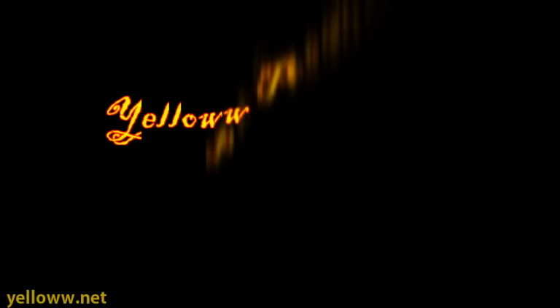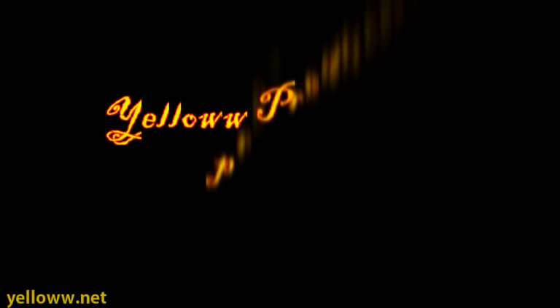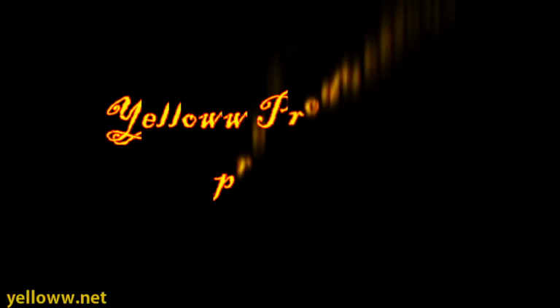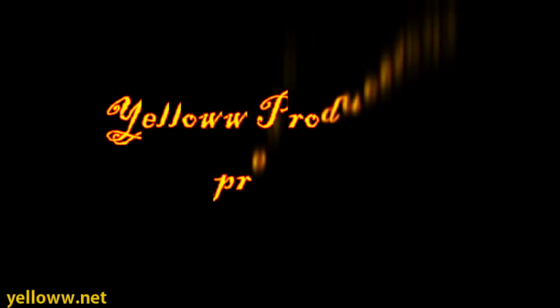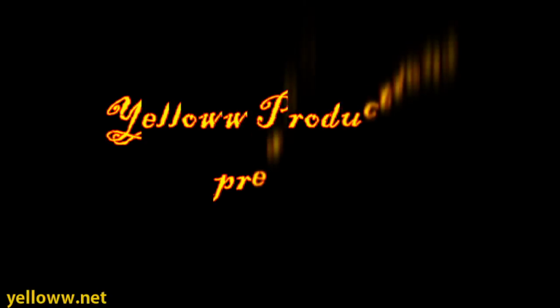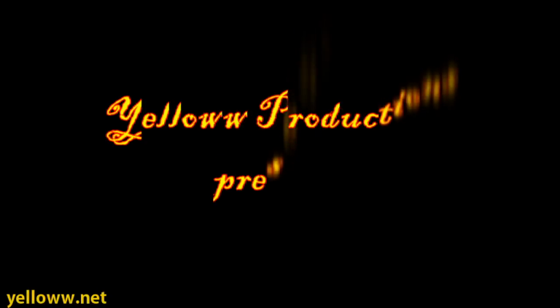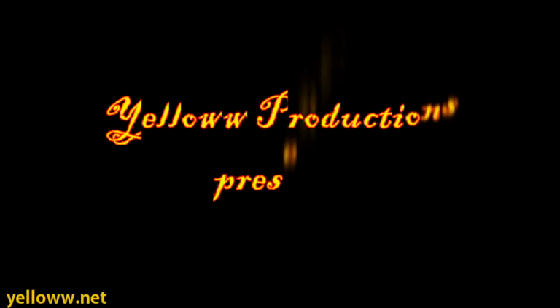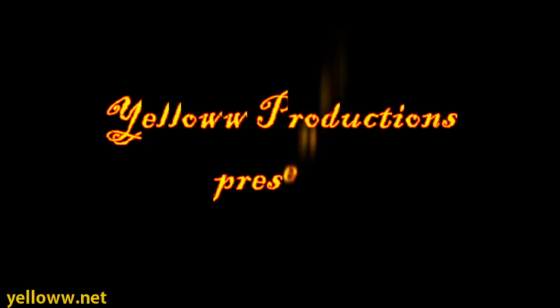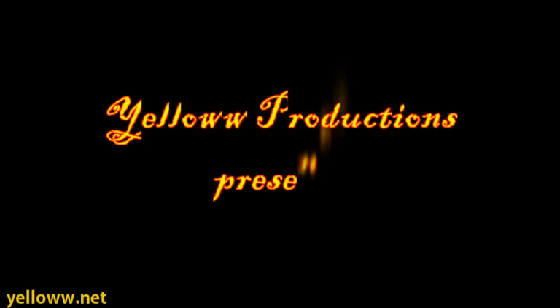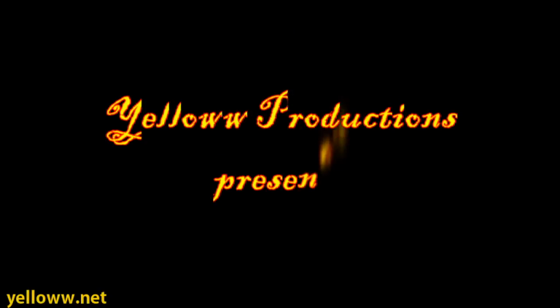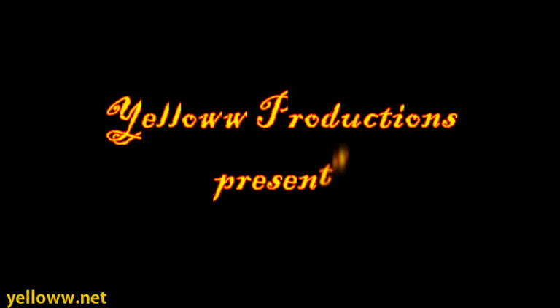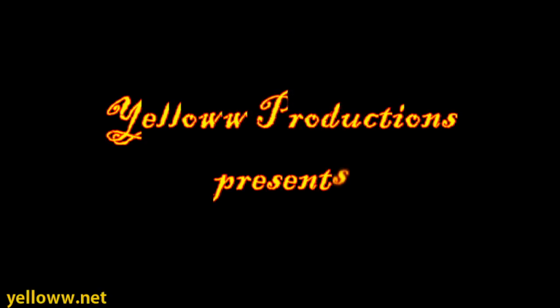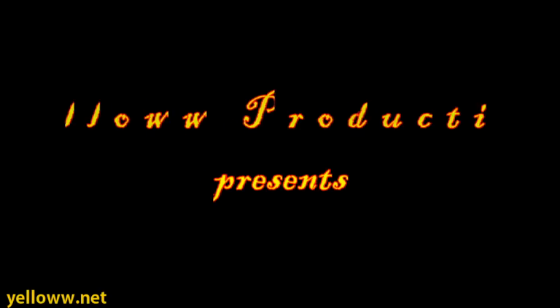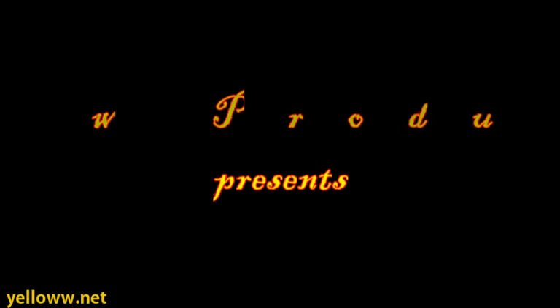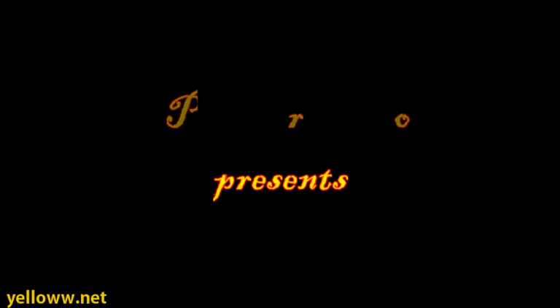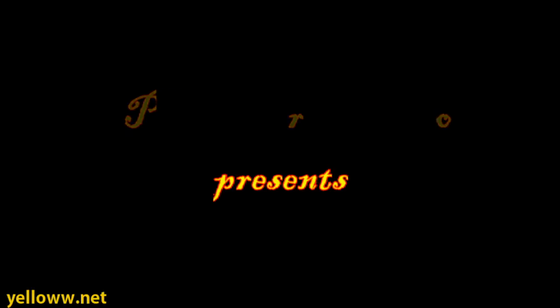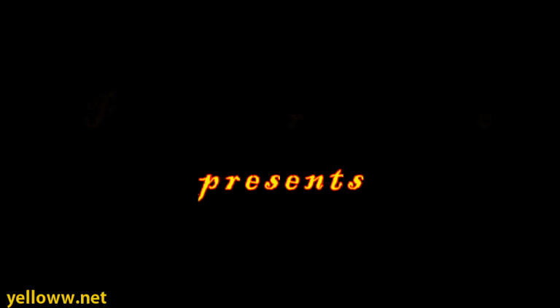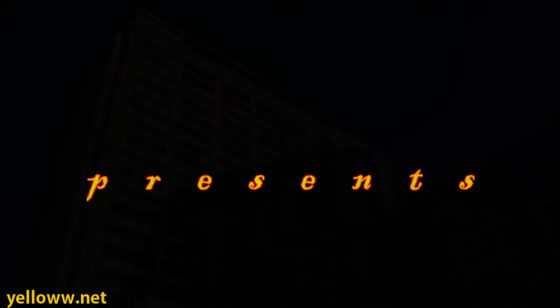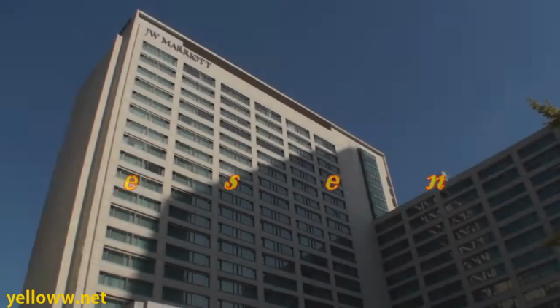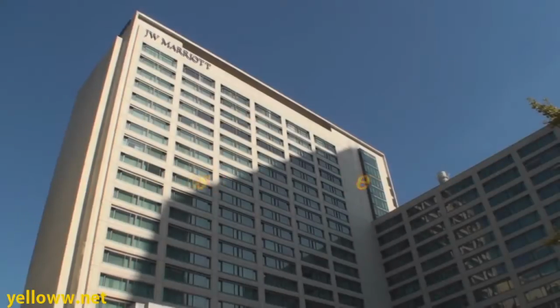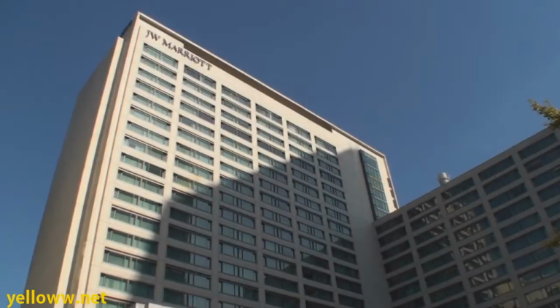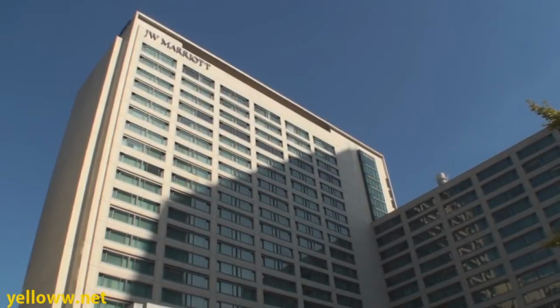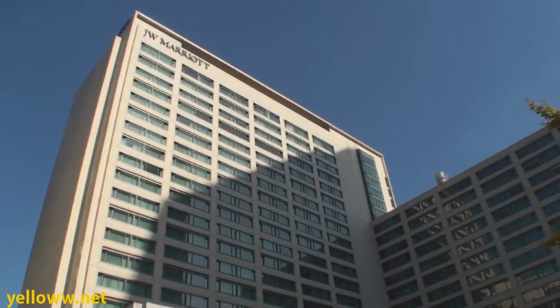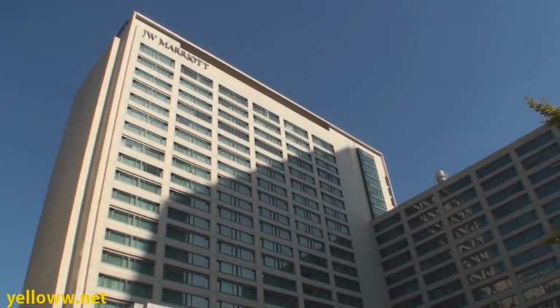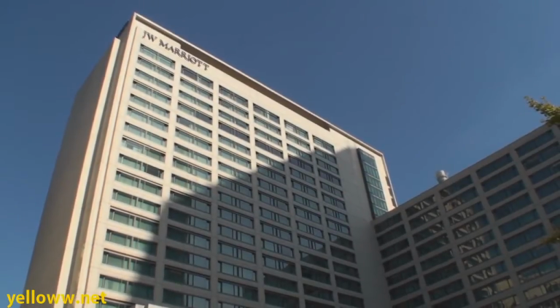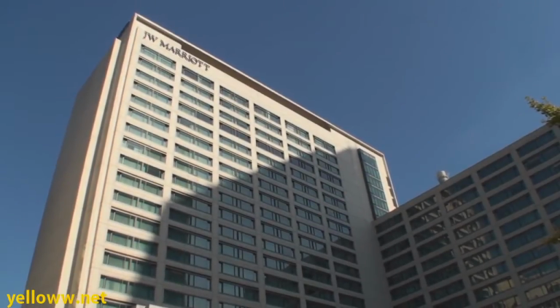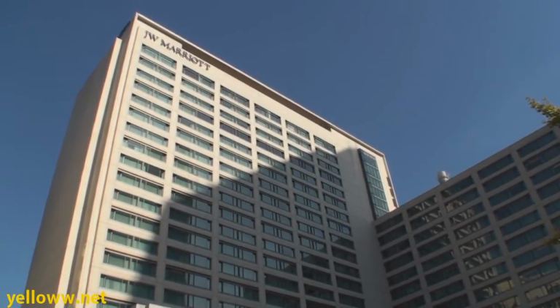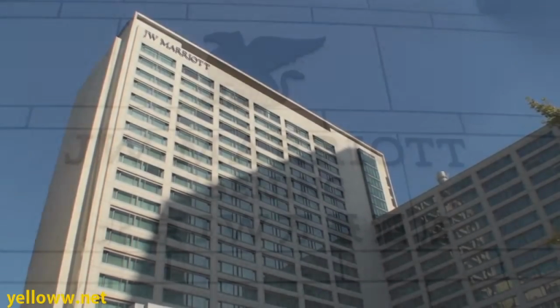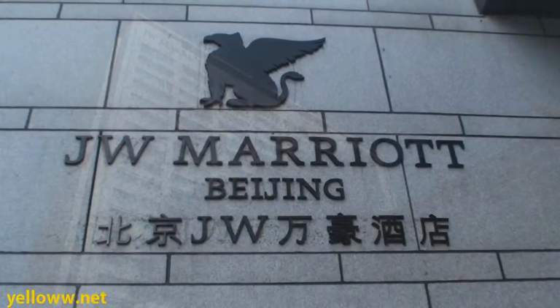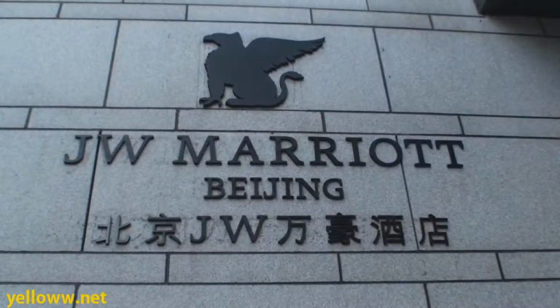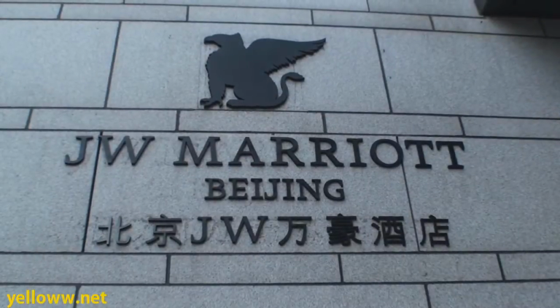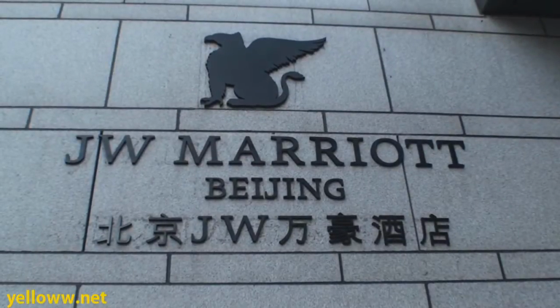Yellow Productions presents the JW Marriott in Beijing, China.